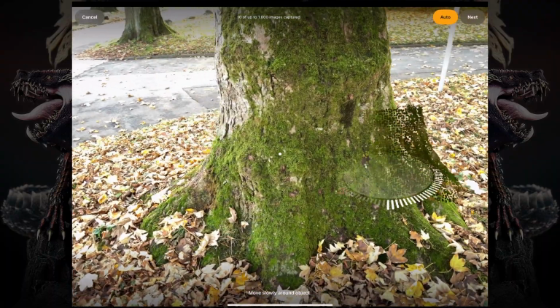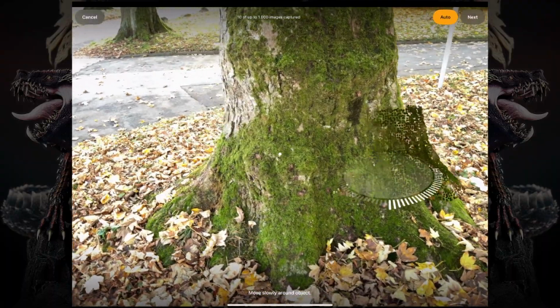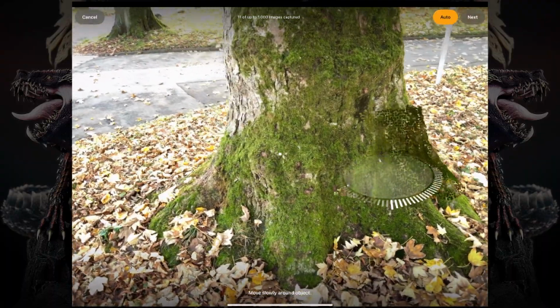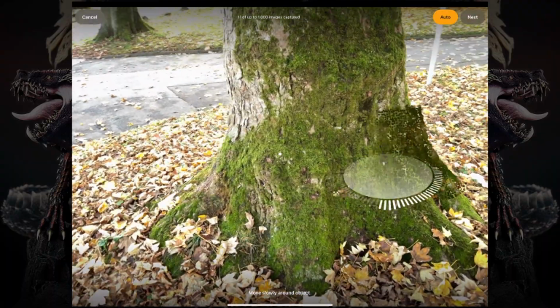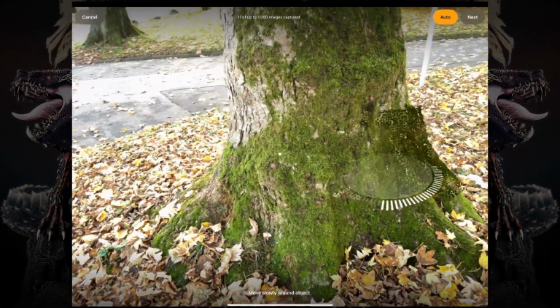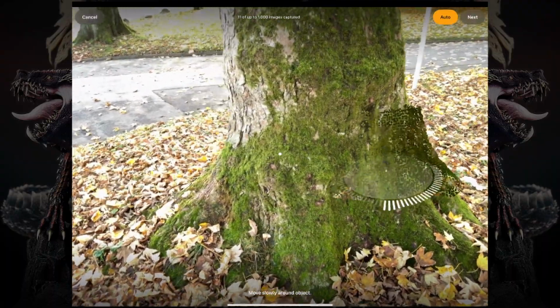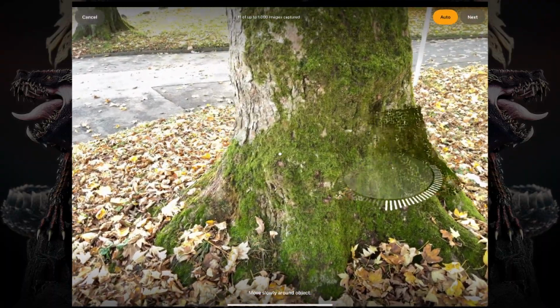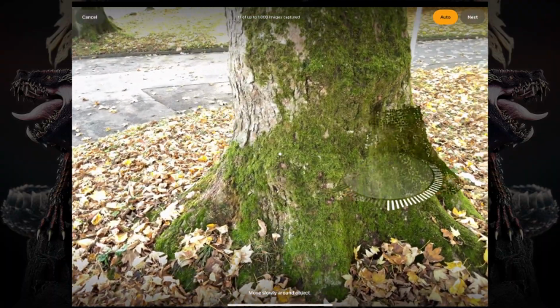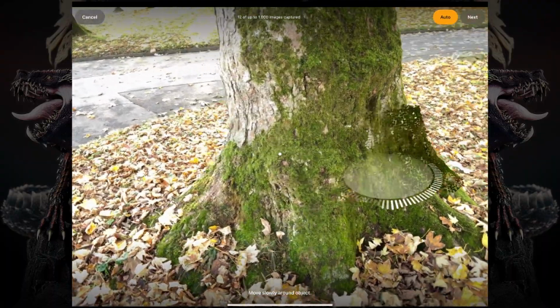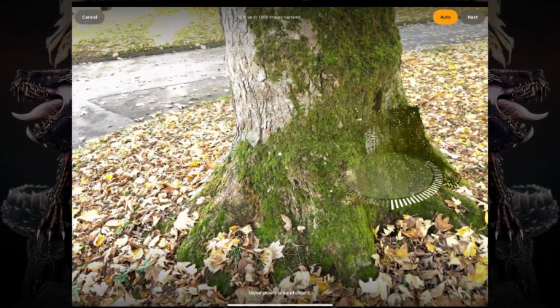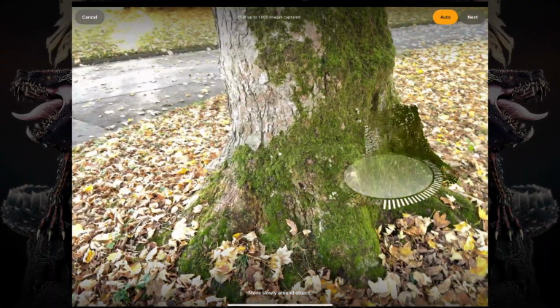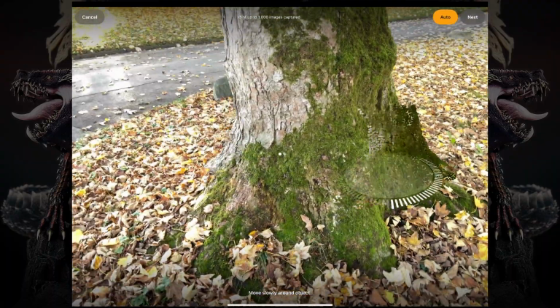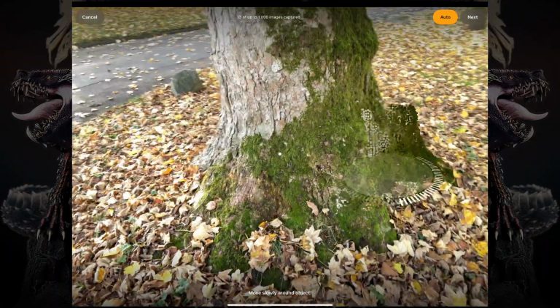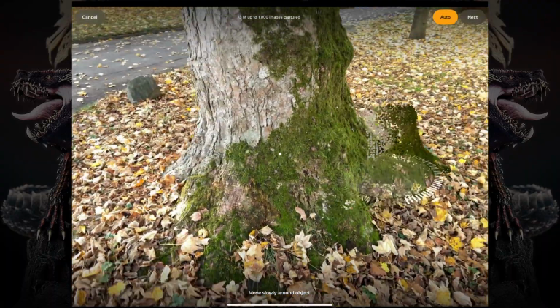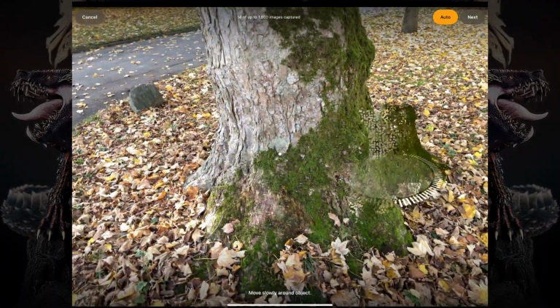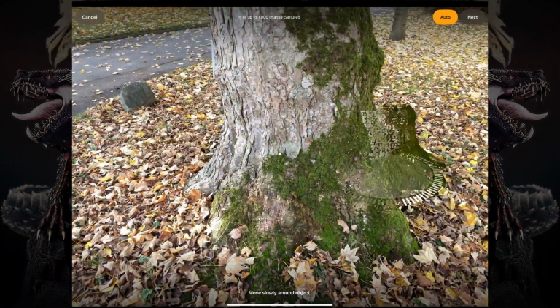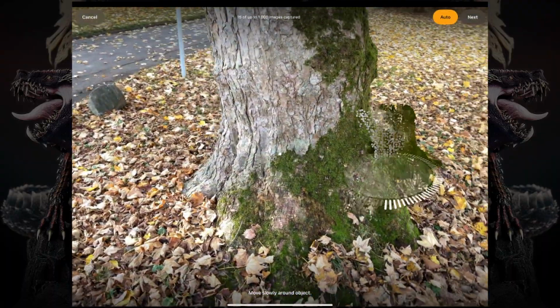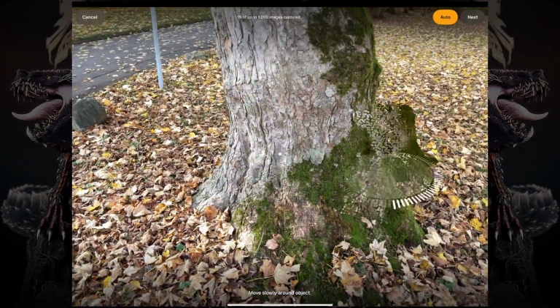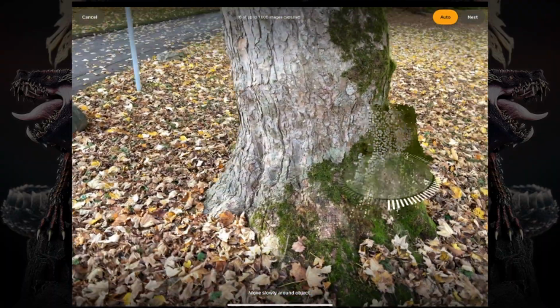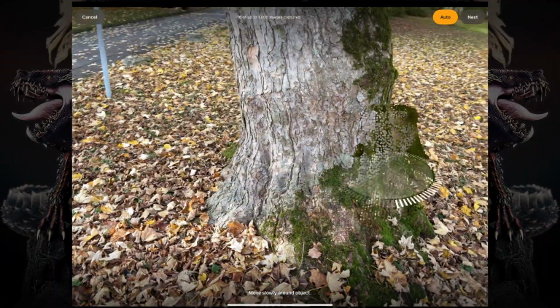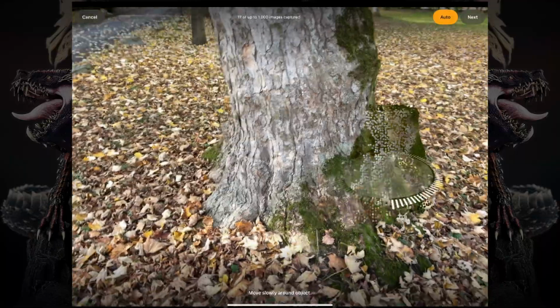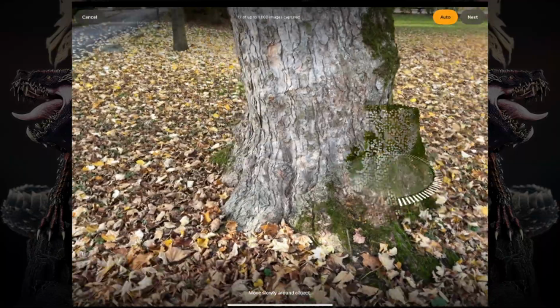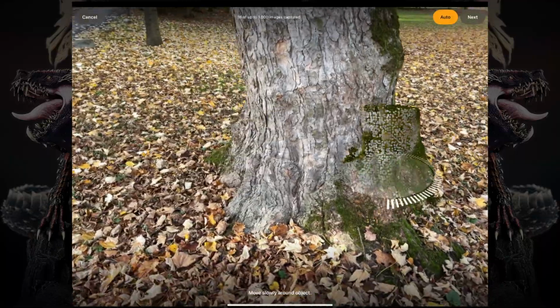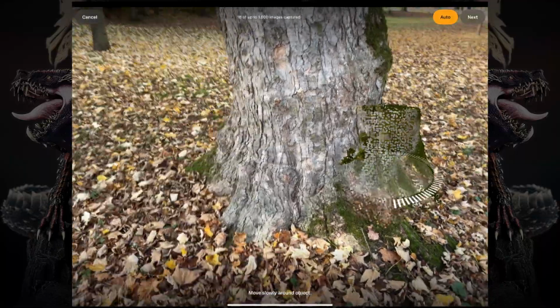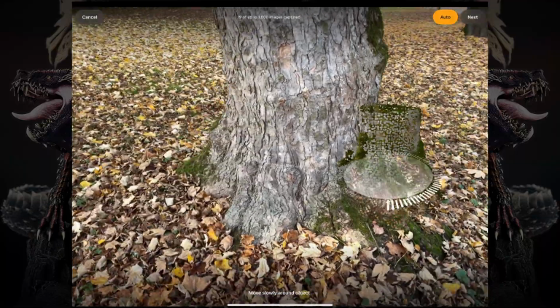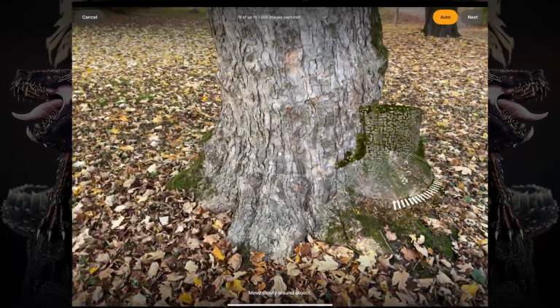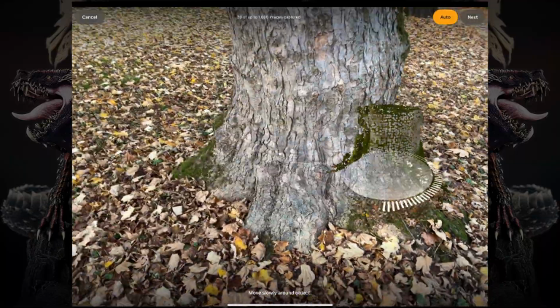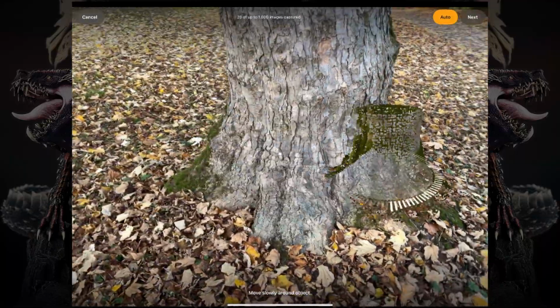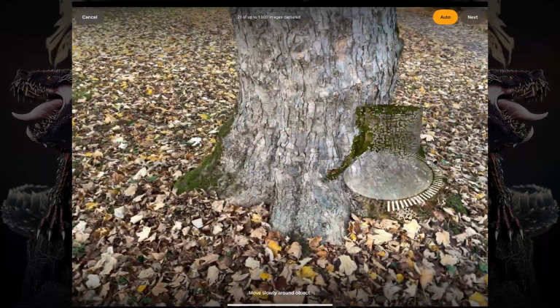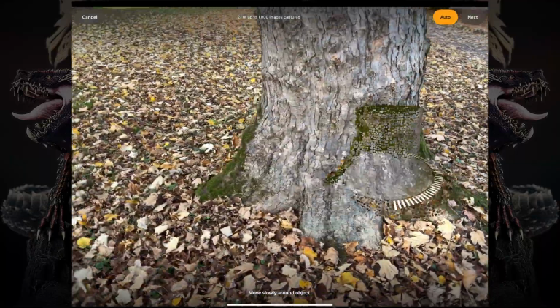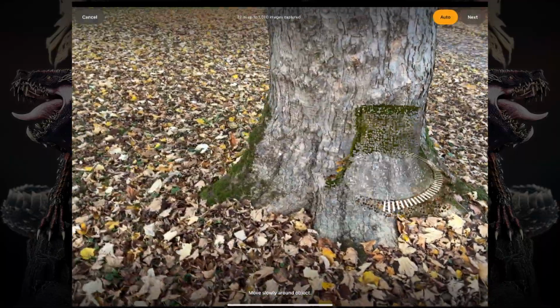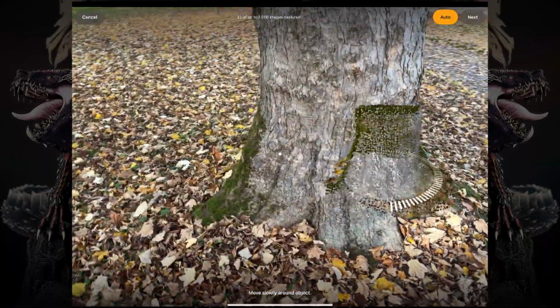You have to keep doing this and go all the way around the object until you complete one full cycle around it.